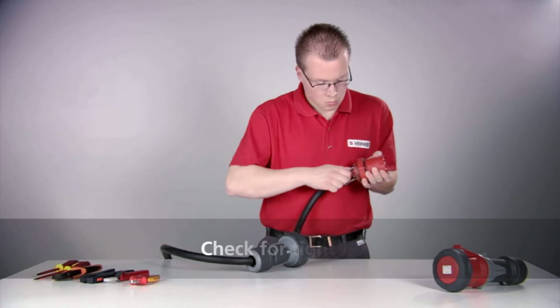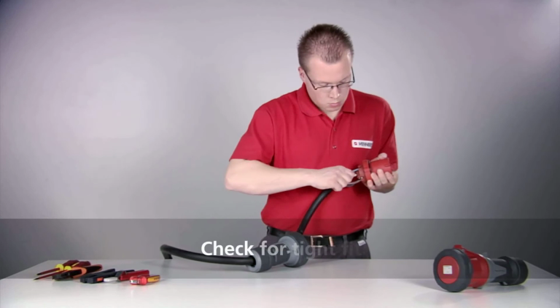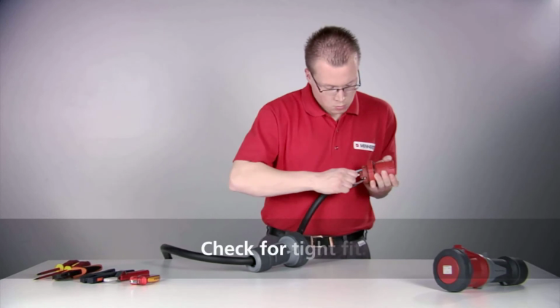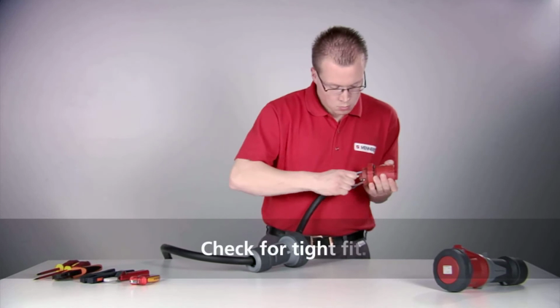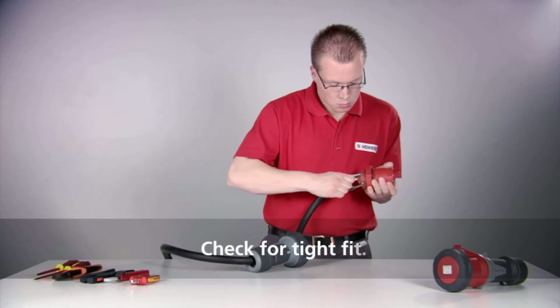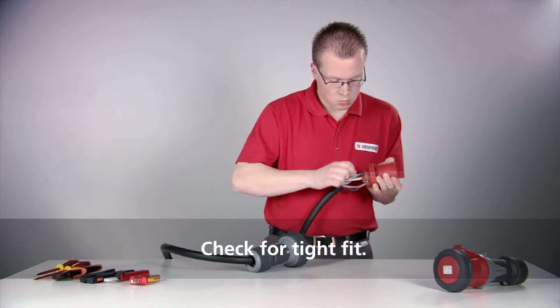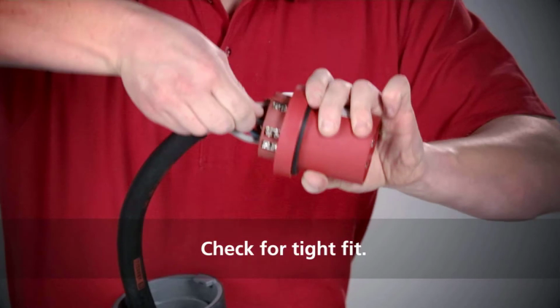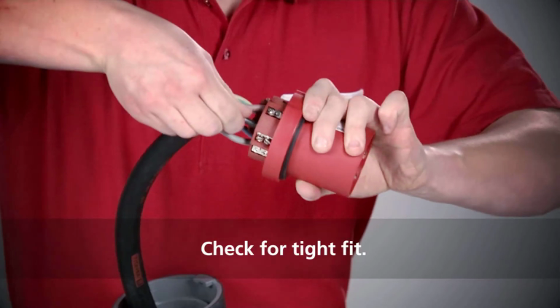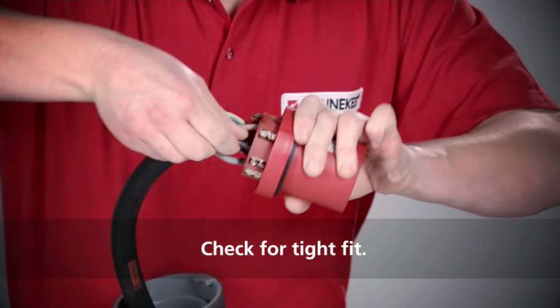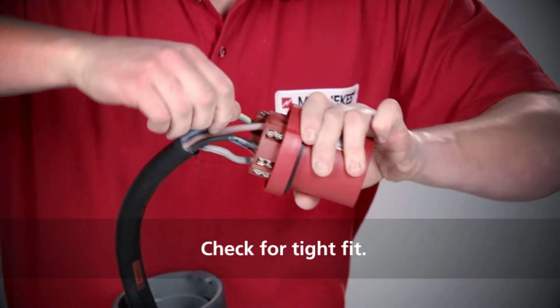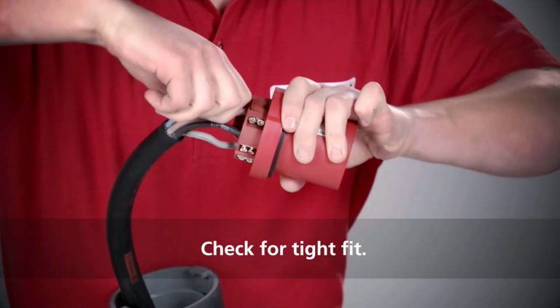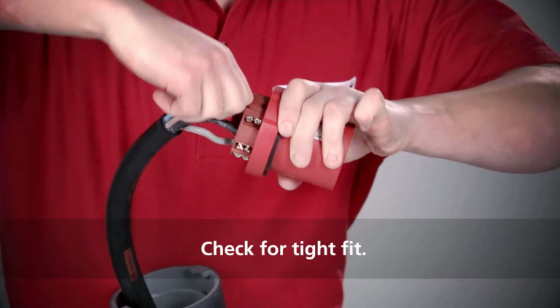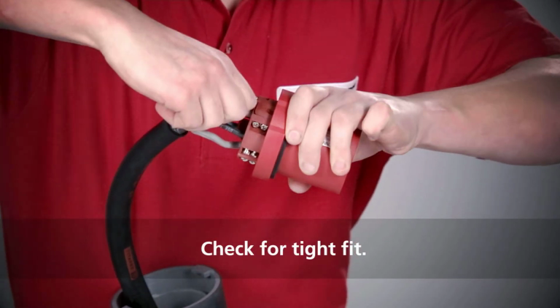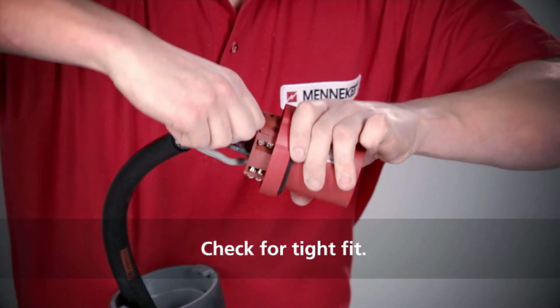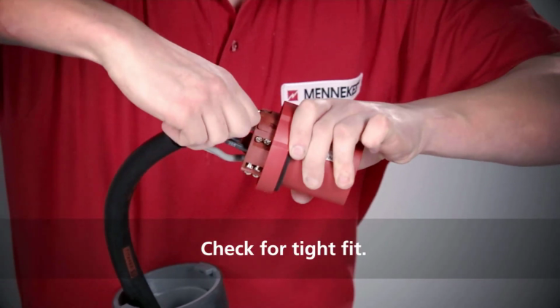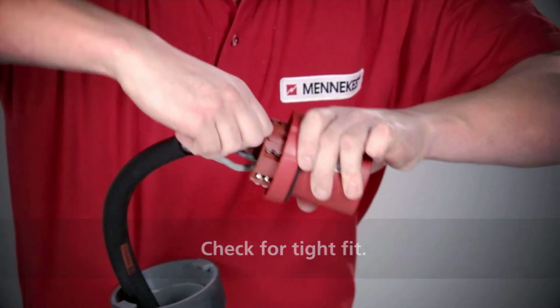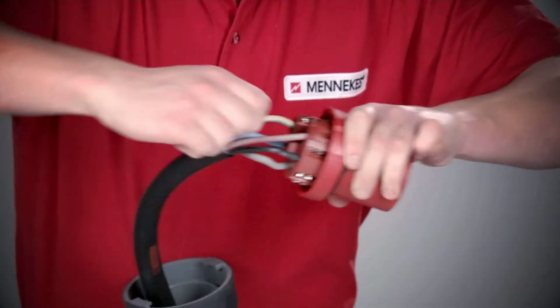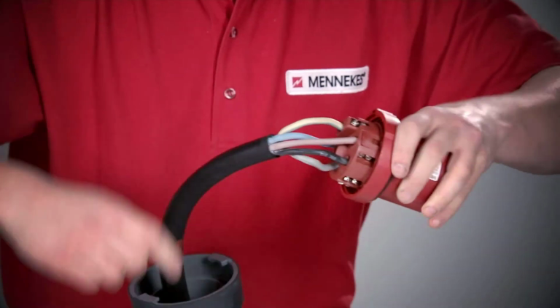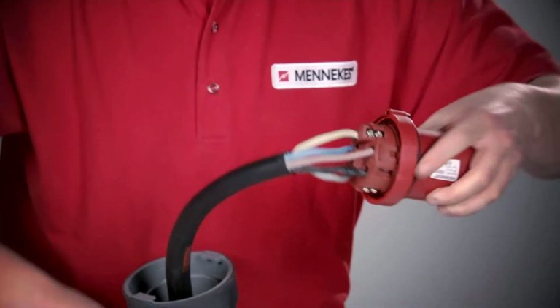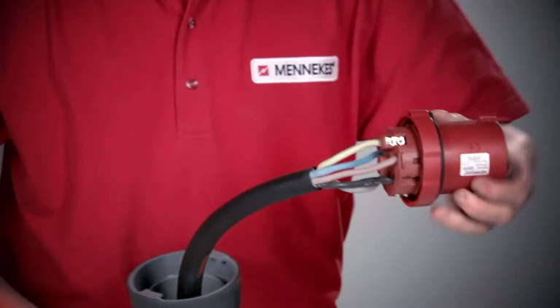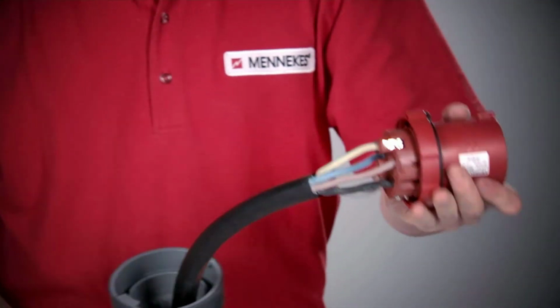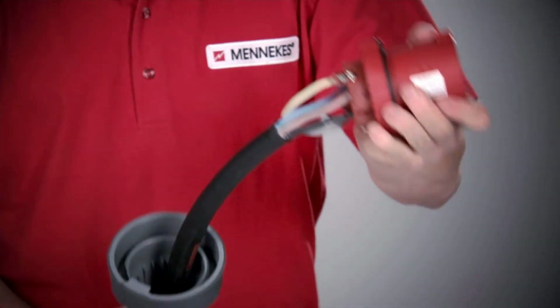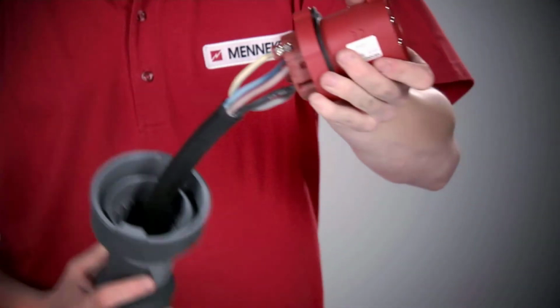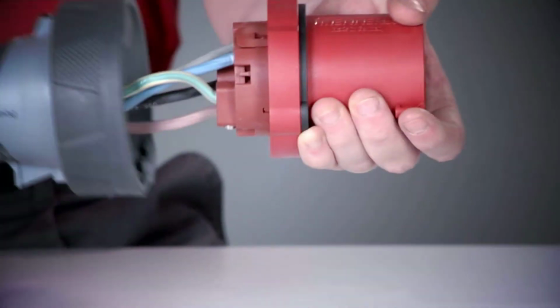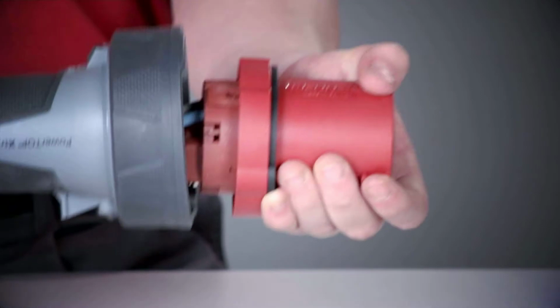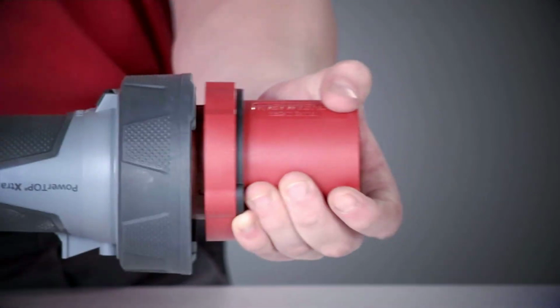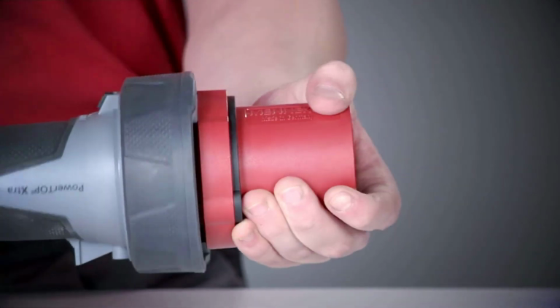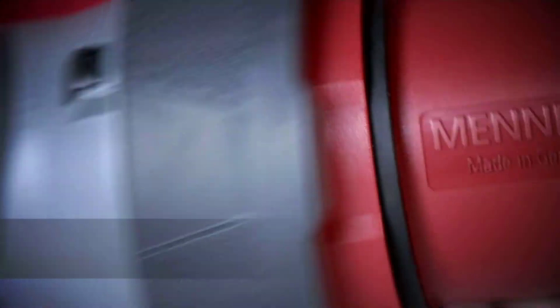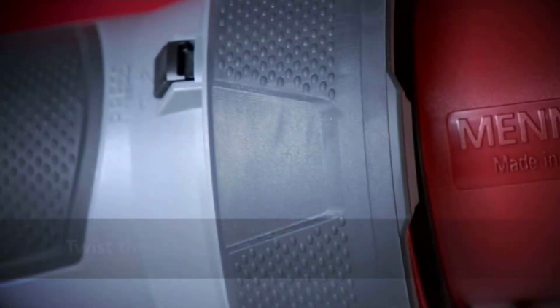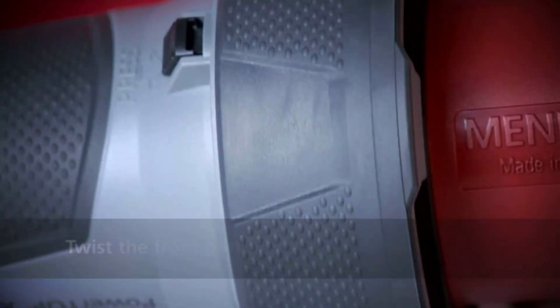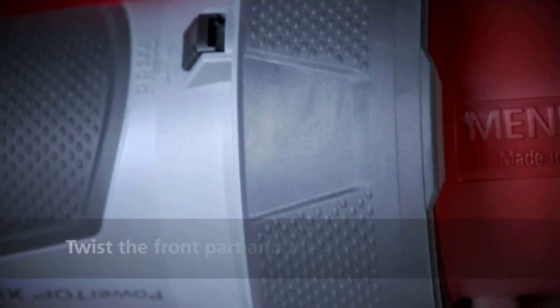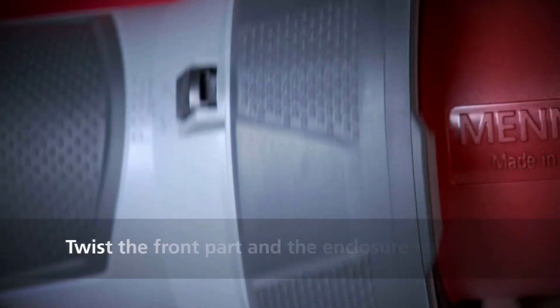Check all wires for a tight fit. Then screw the front part and the enclosure back together again.